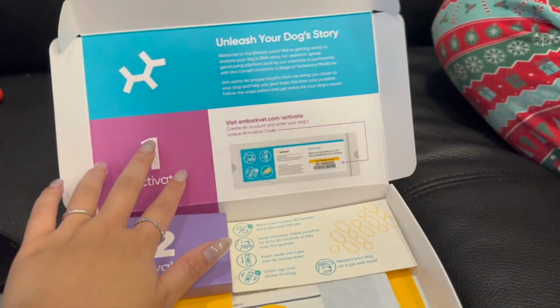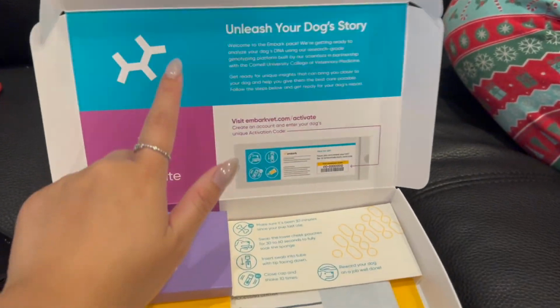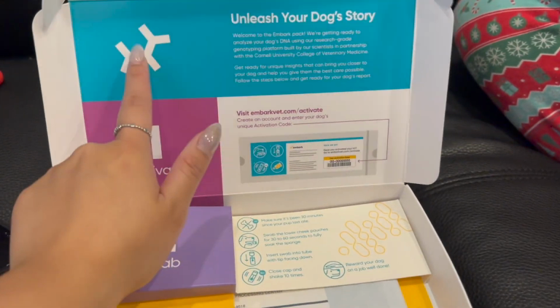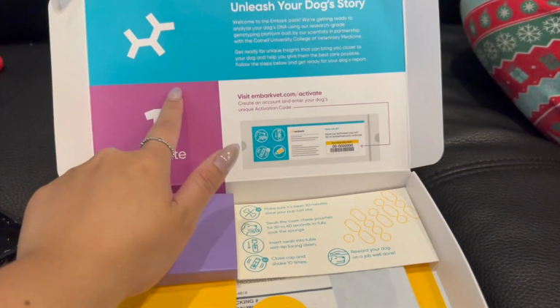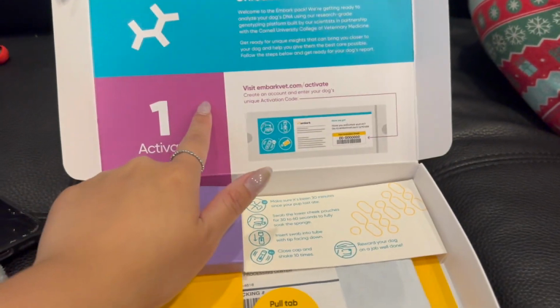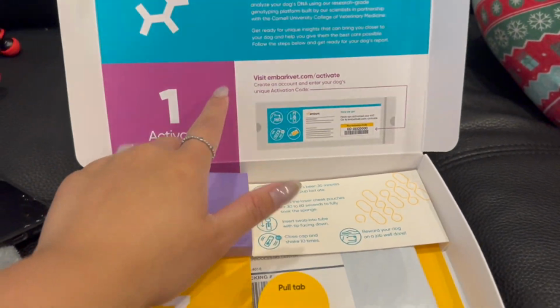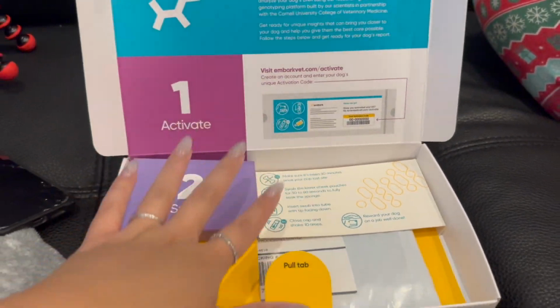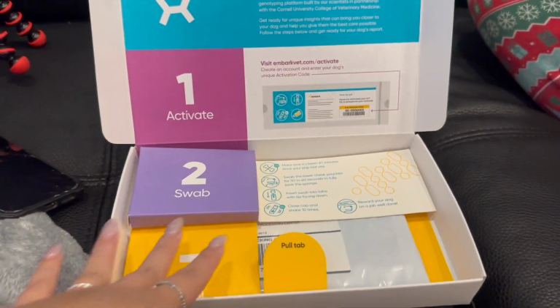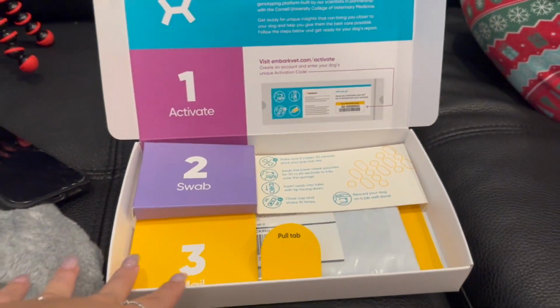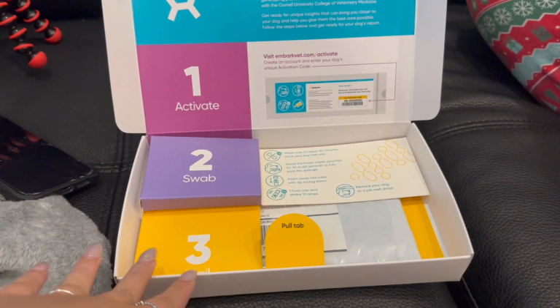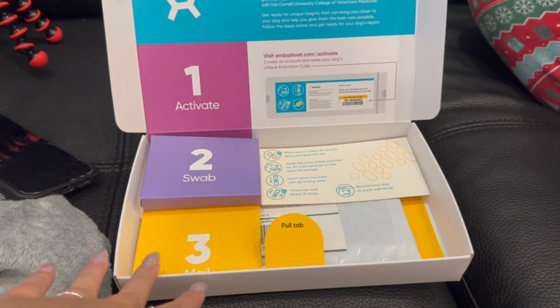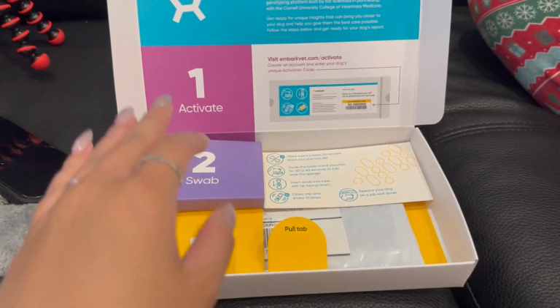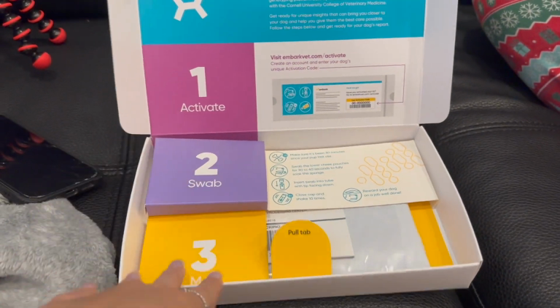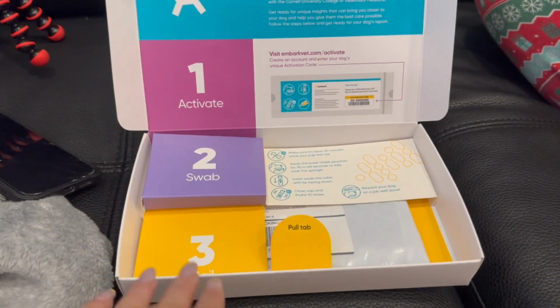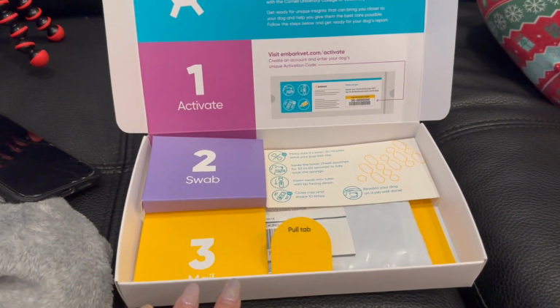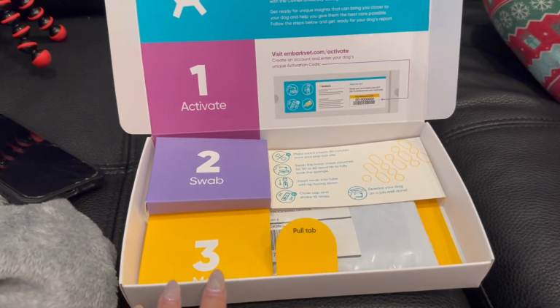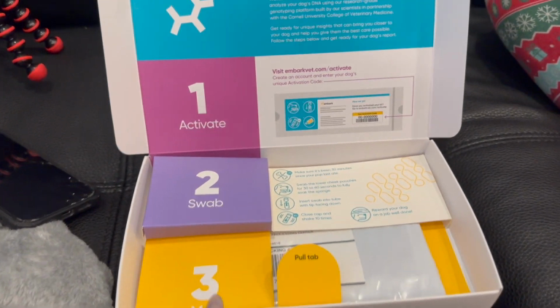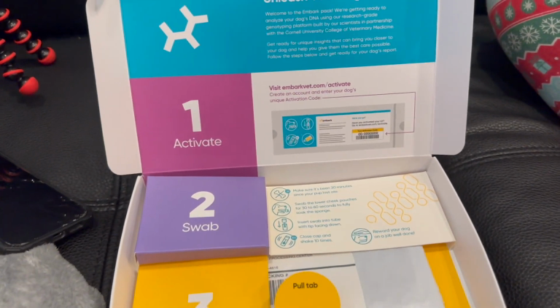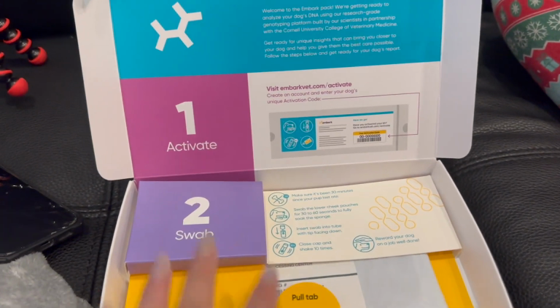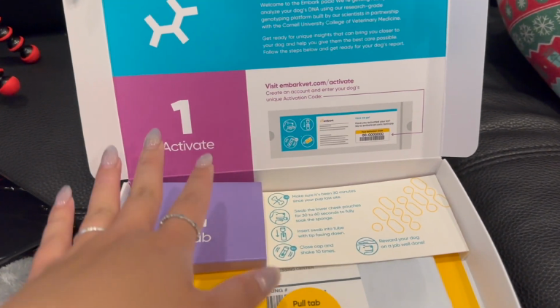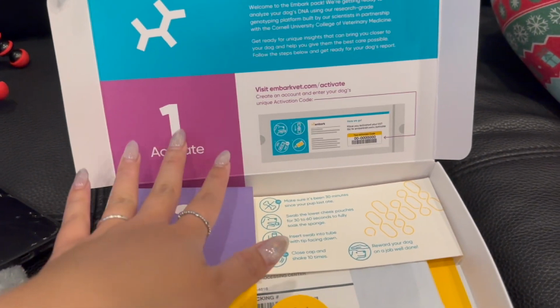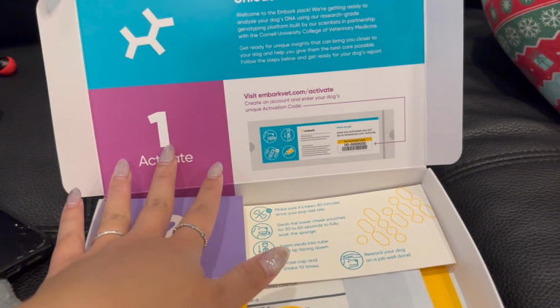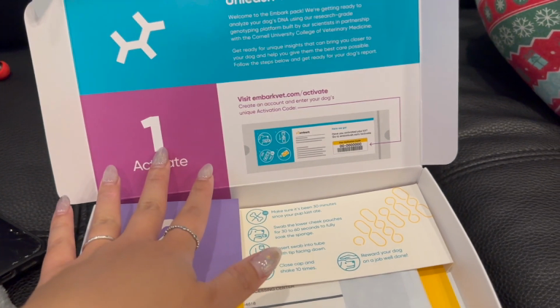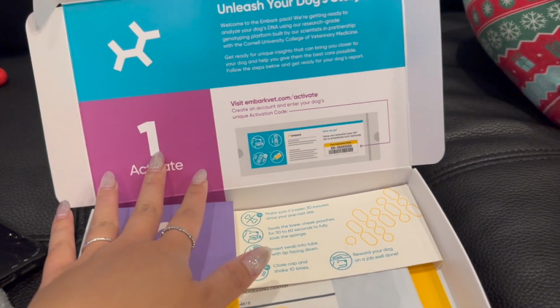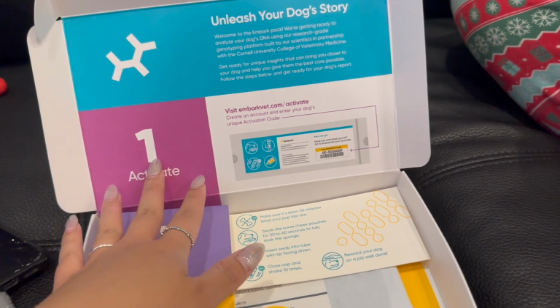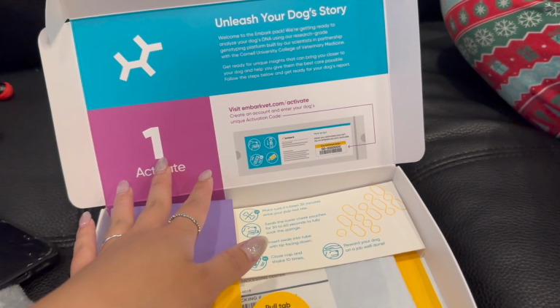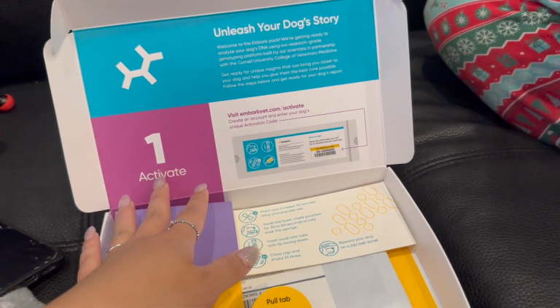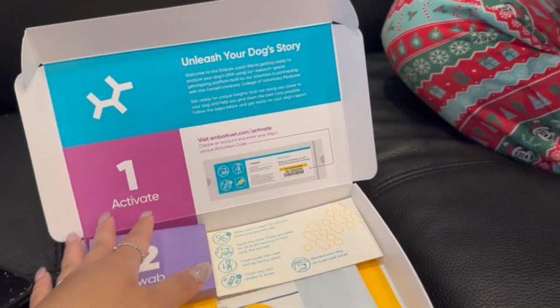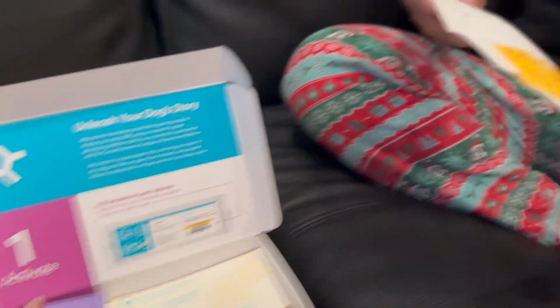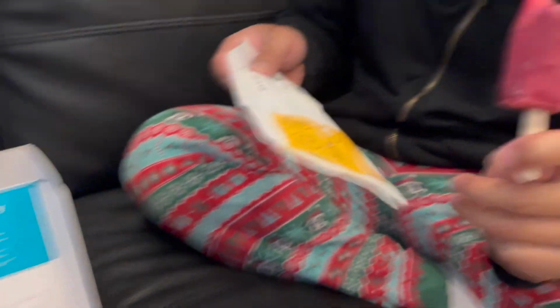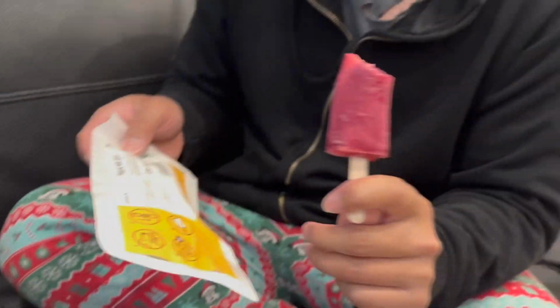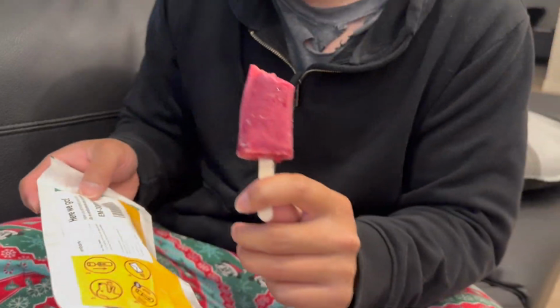We just opened the box and we have to follow these steps, so we're gonna make an account first.